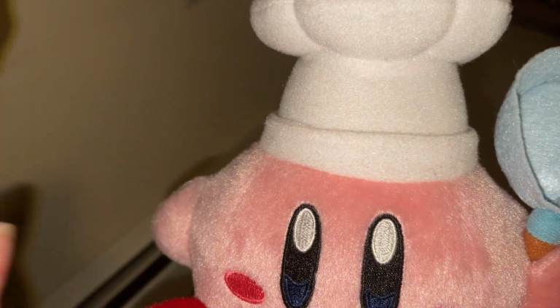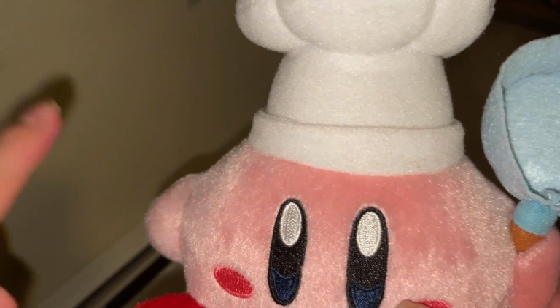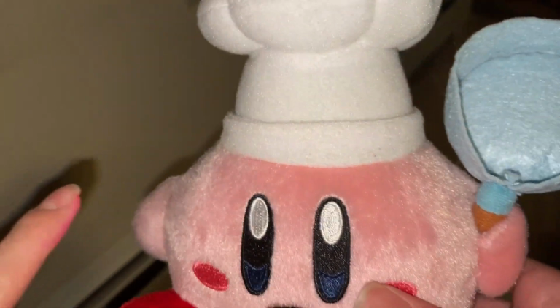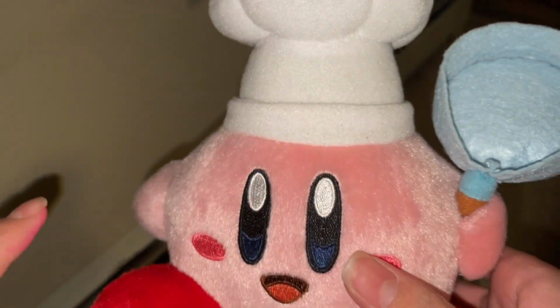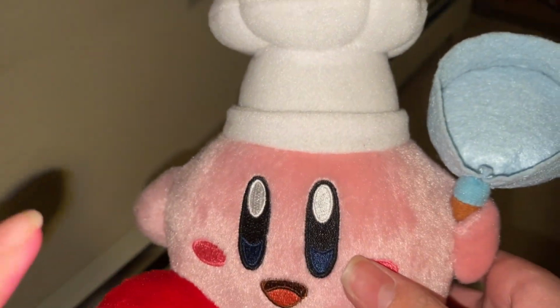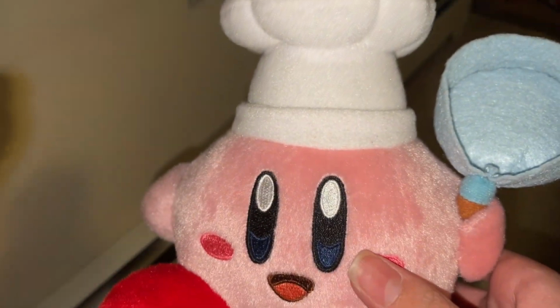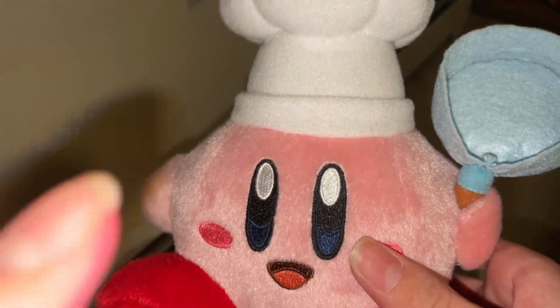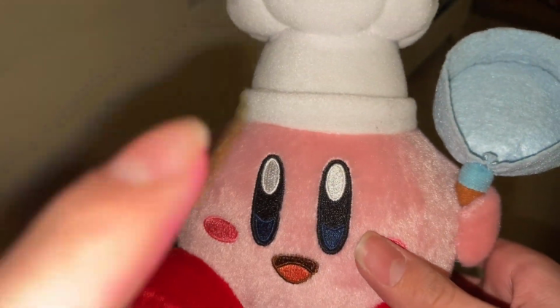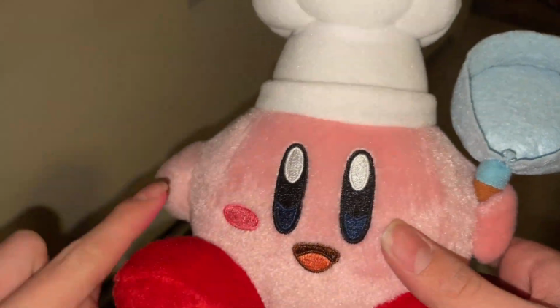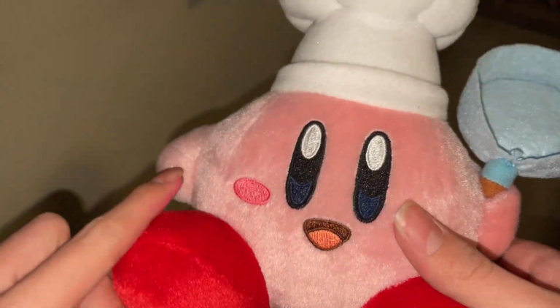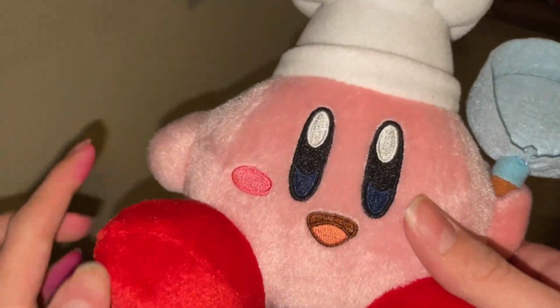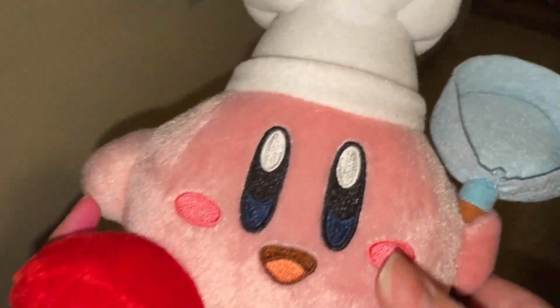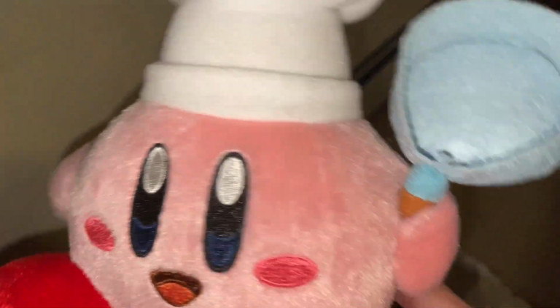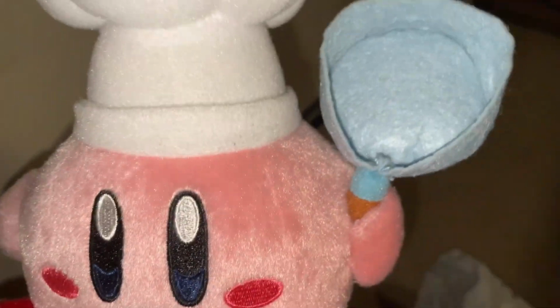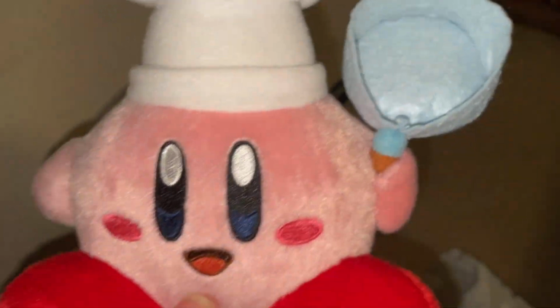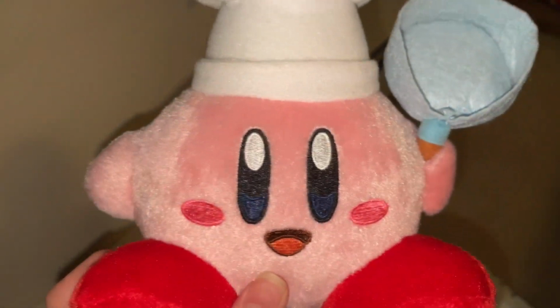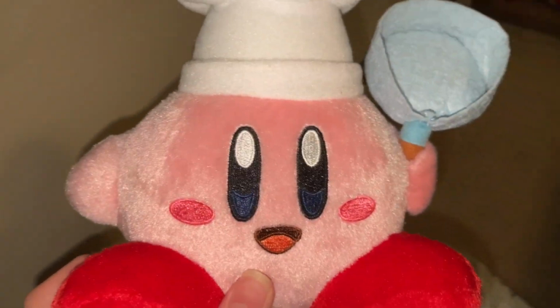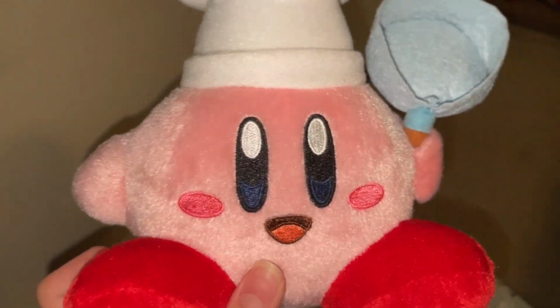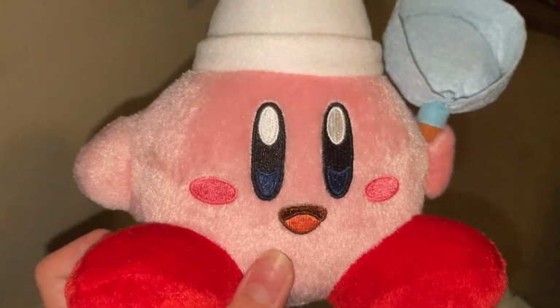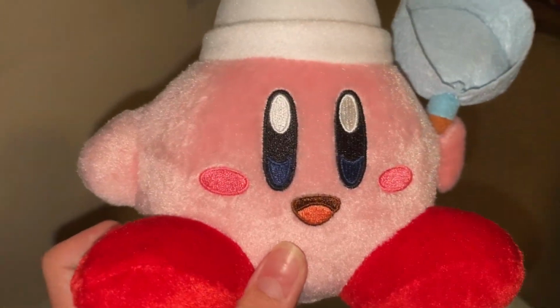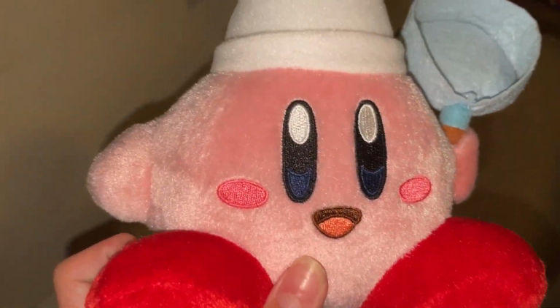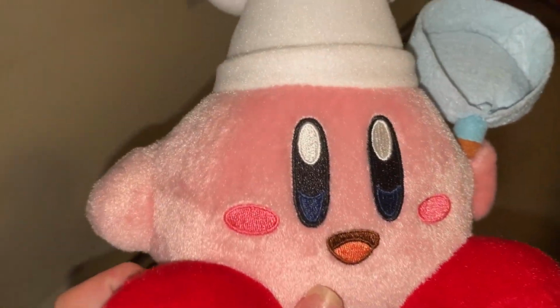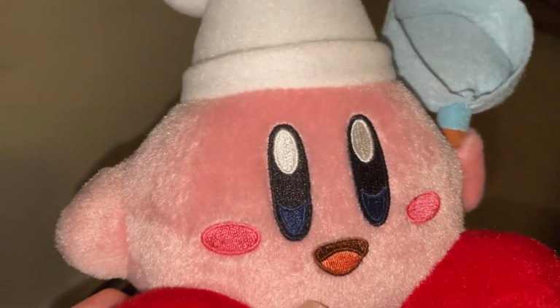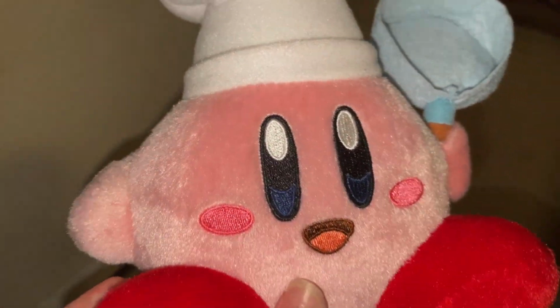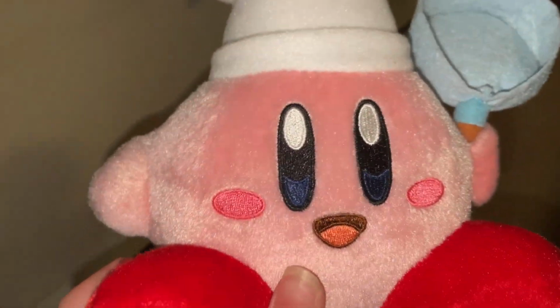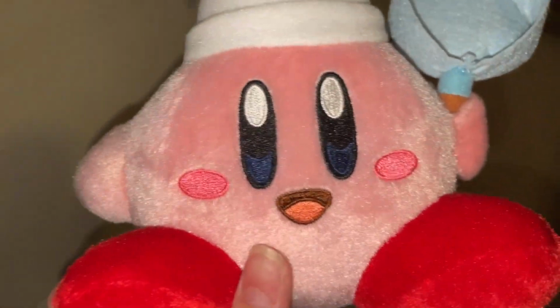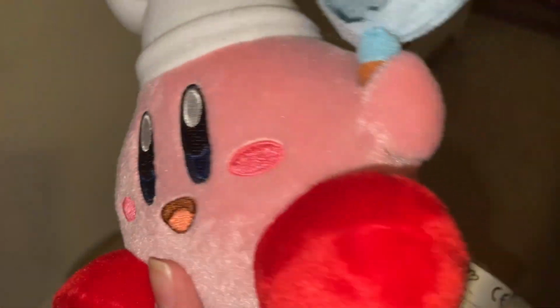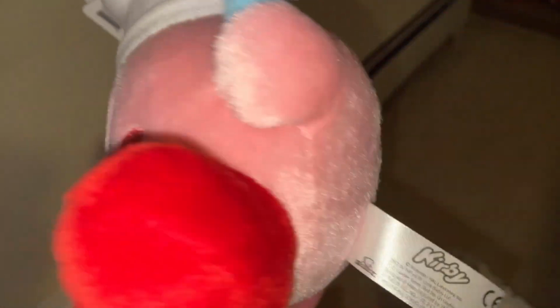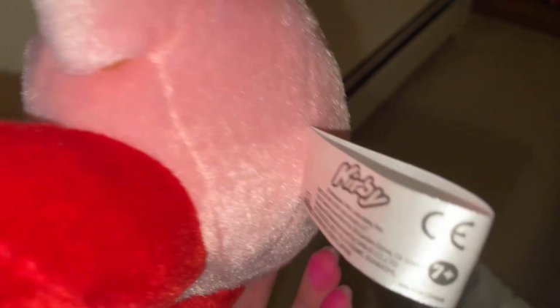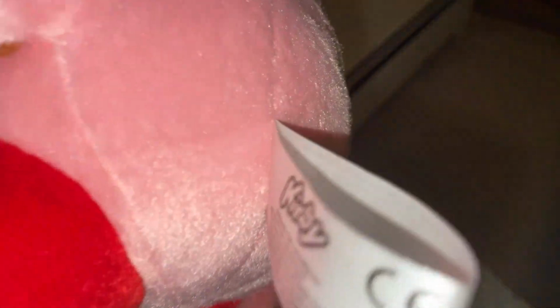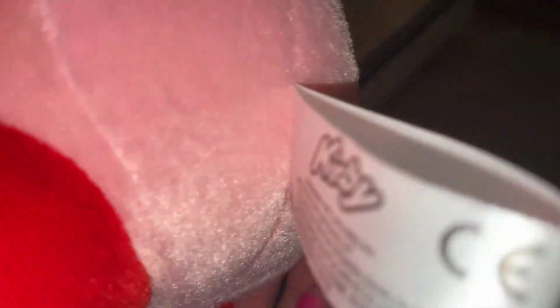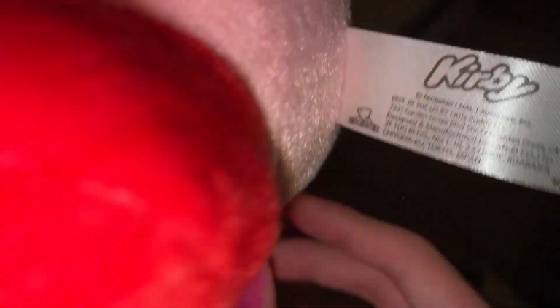Thinking back, I actually have felt this on a Kirby plush before, when I got the Cutter Kirby at Best Buy in 2017.